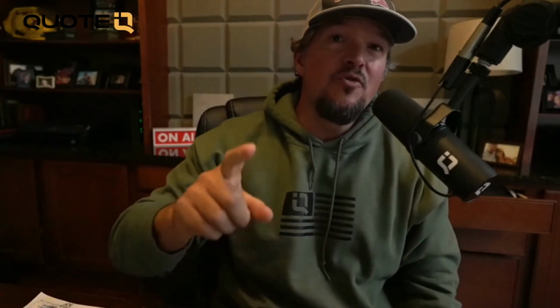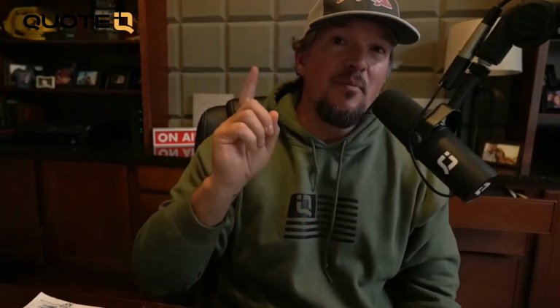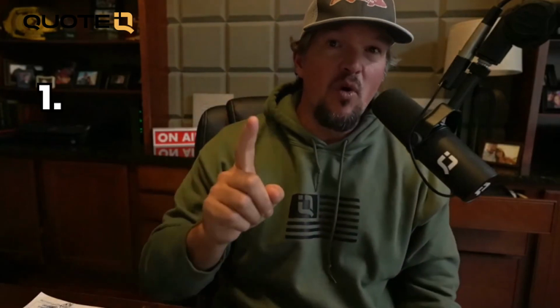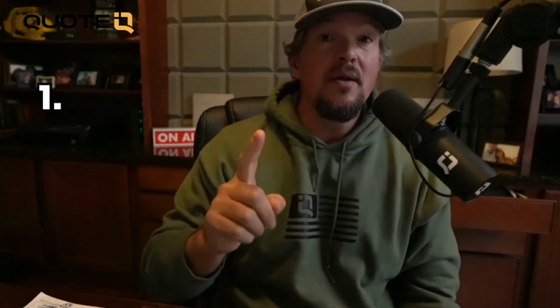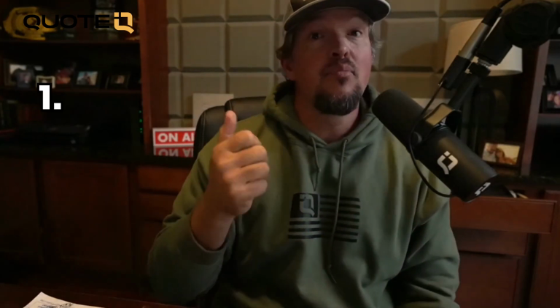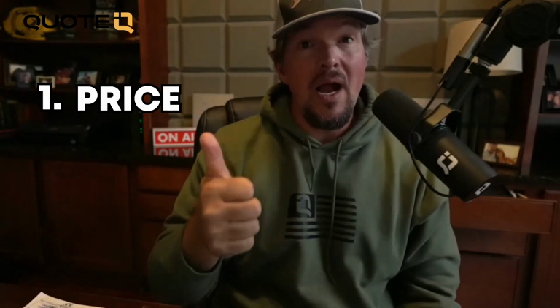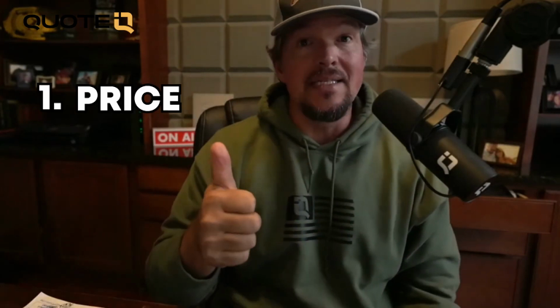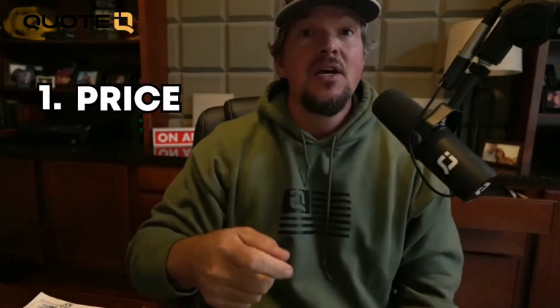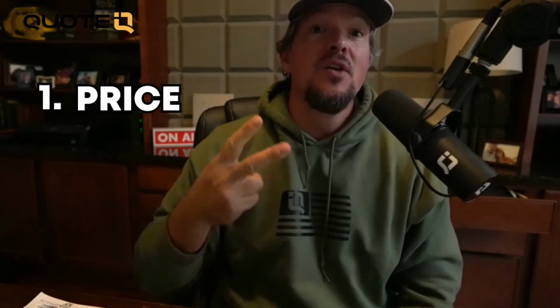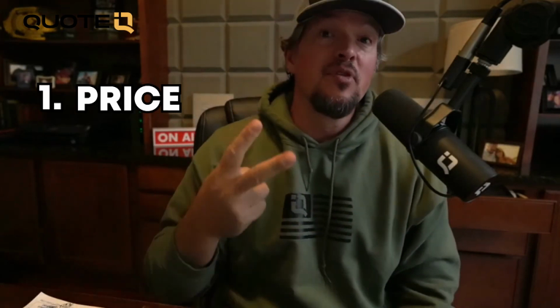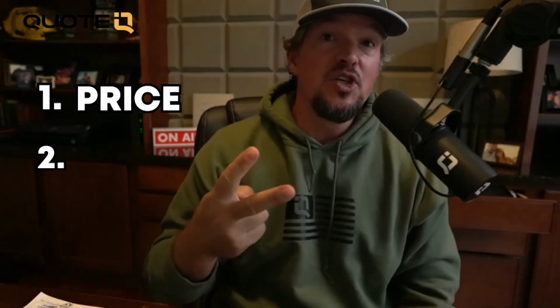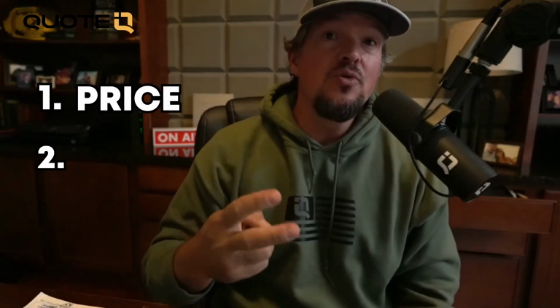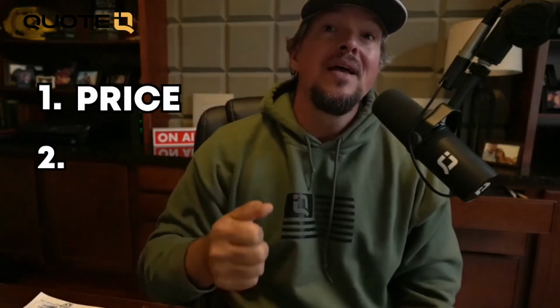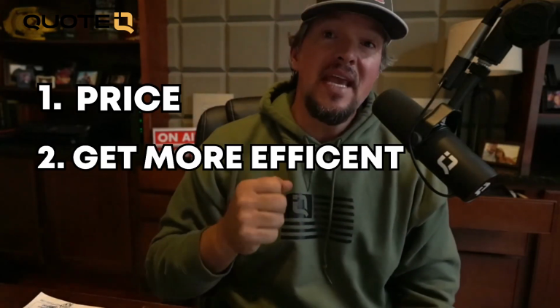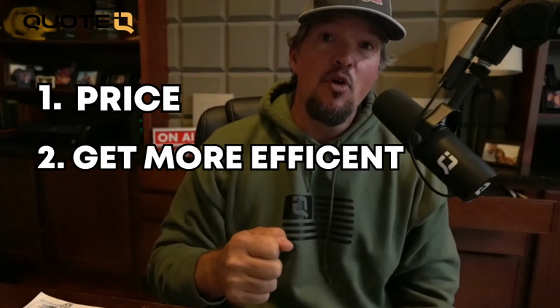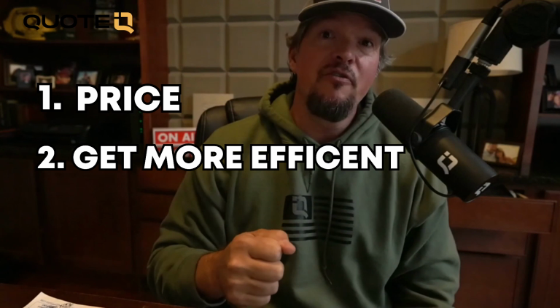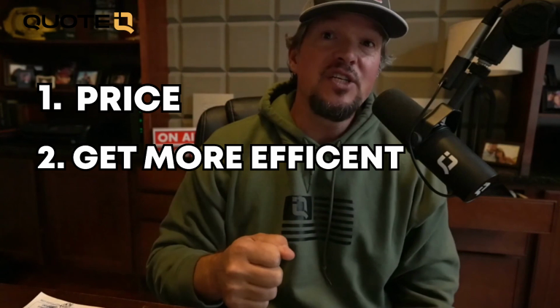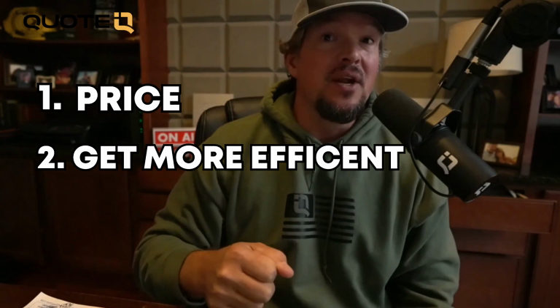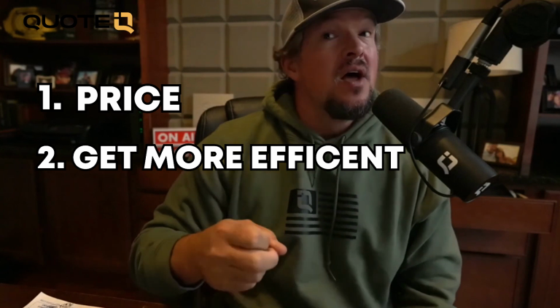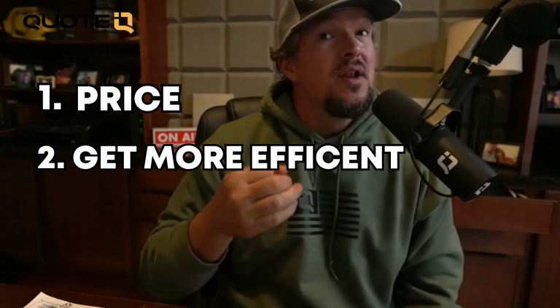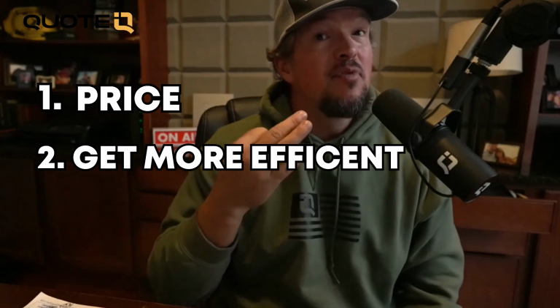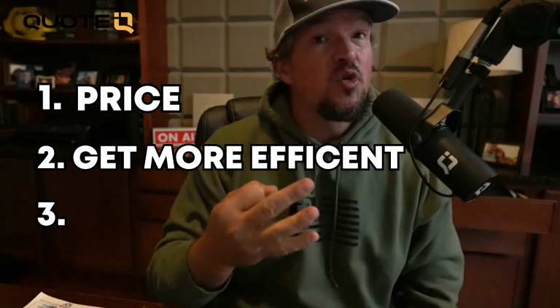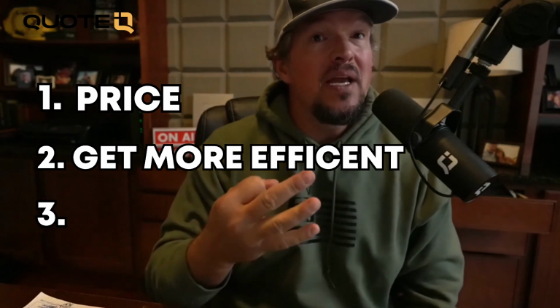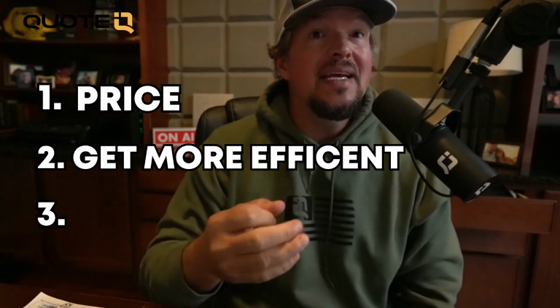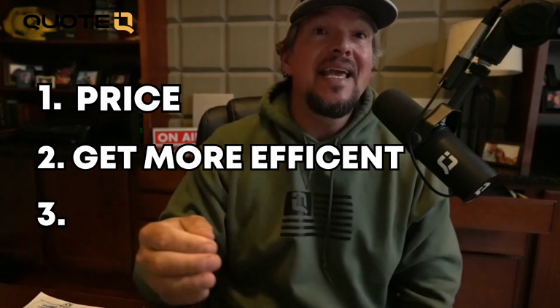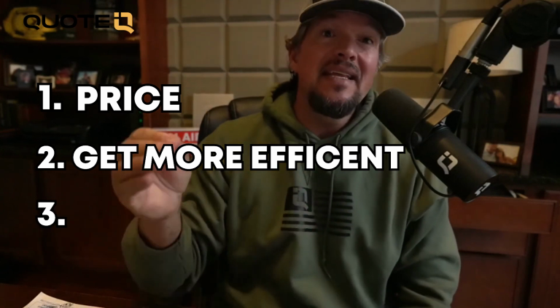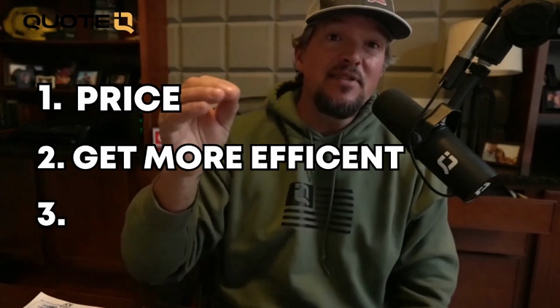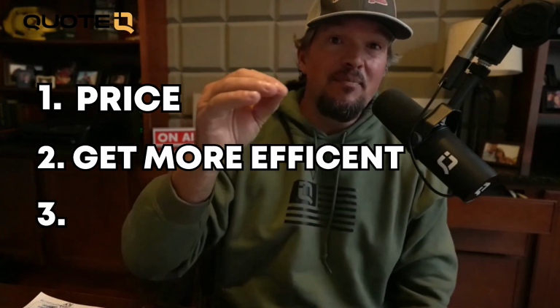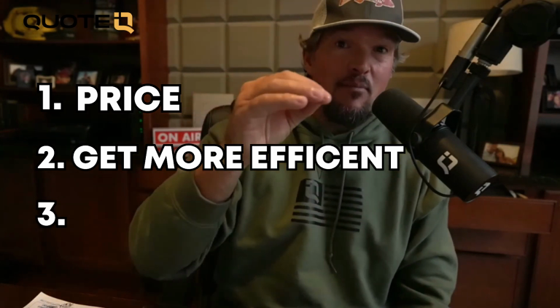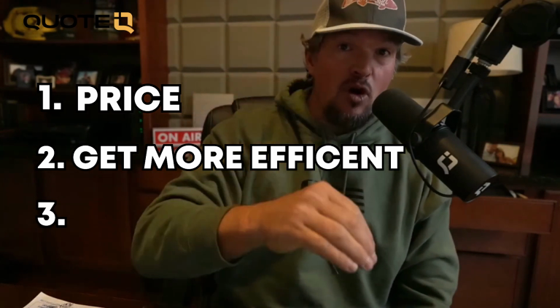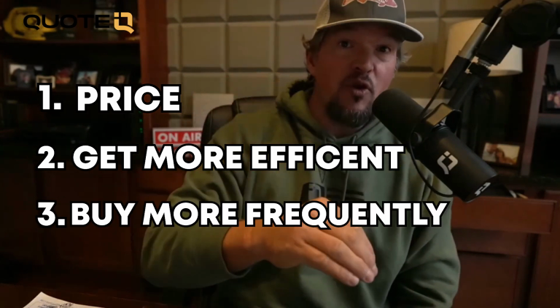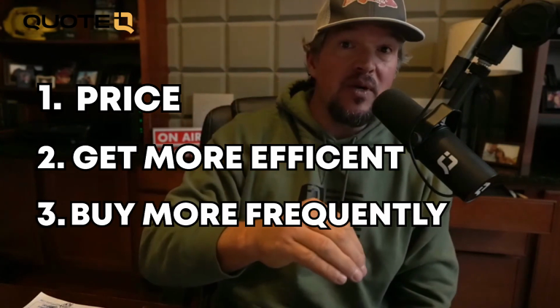So number one: price. Number two: get more efficient. Number three is getting them to buy more frequently.